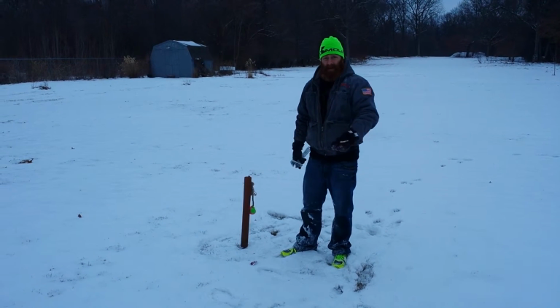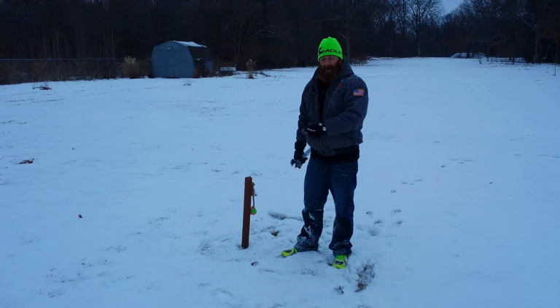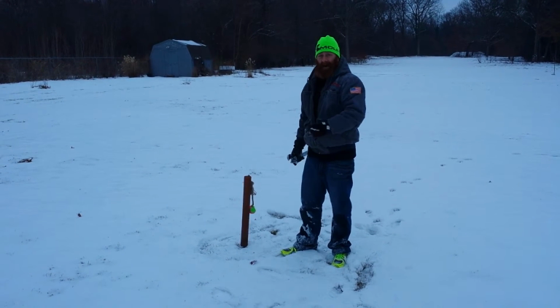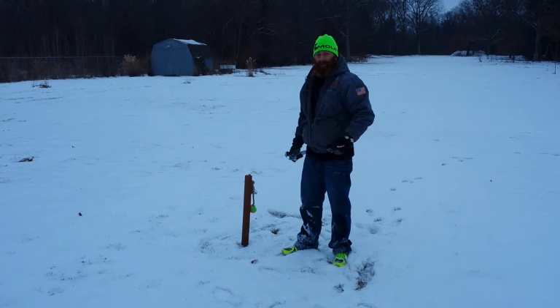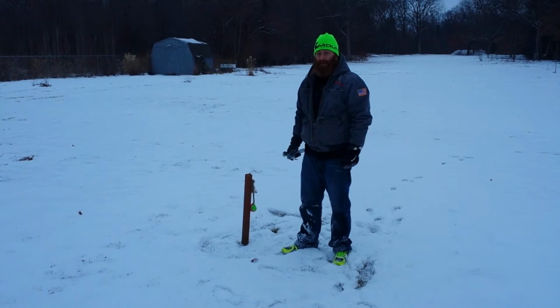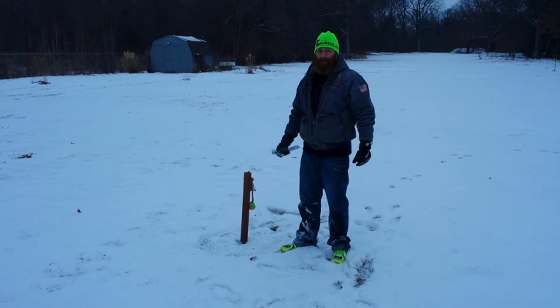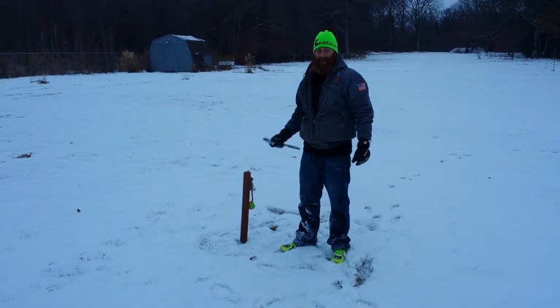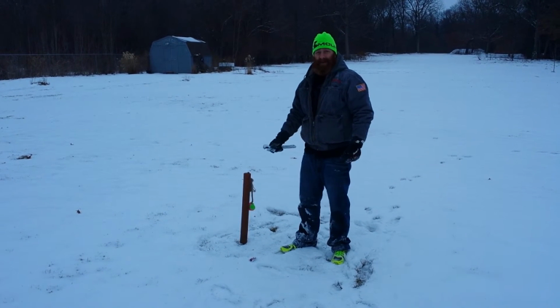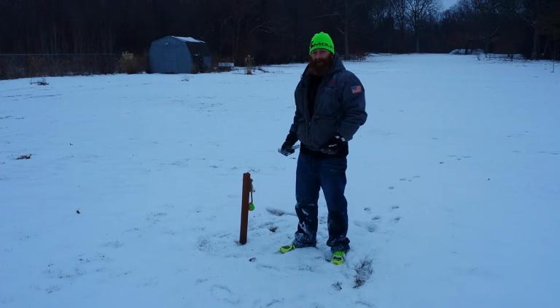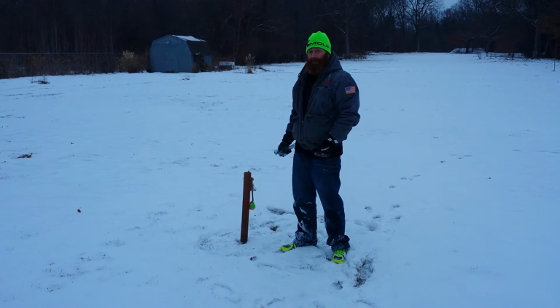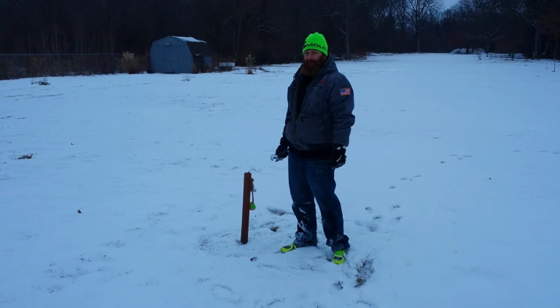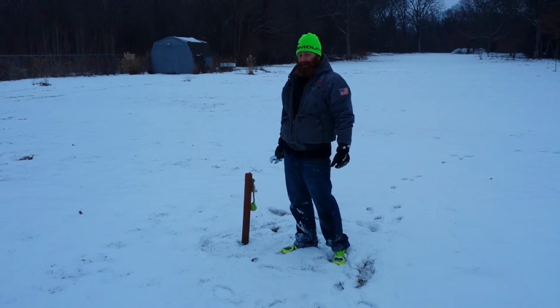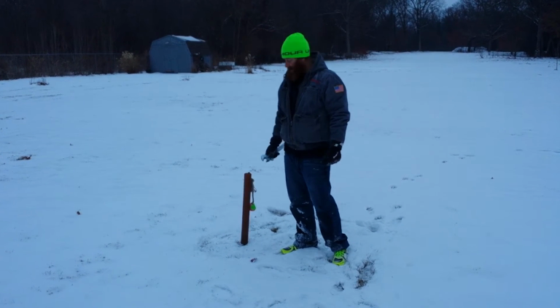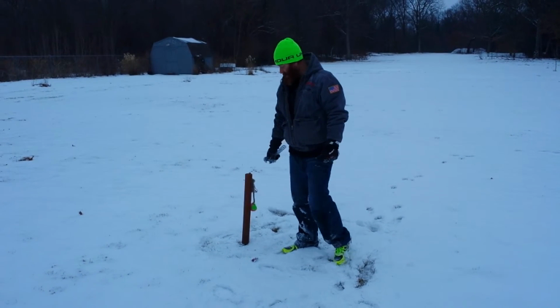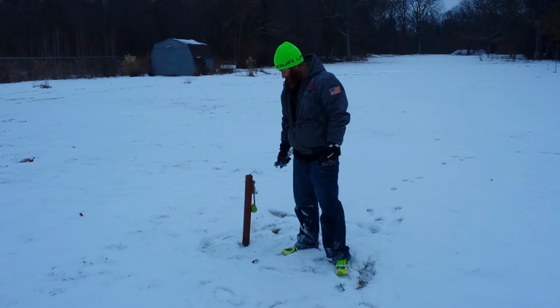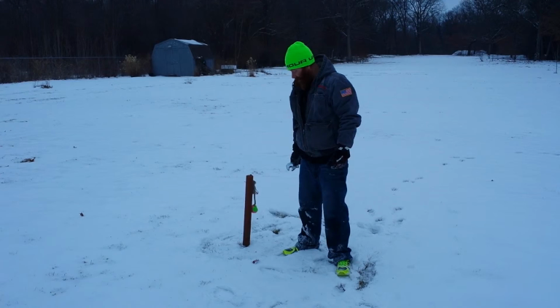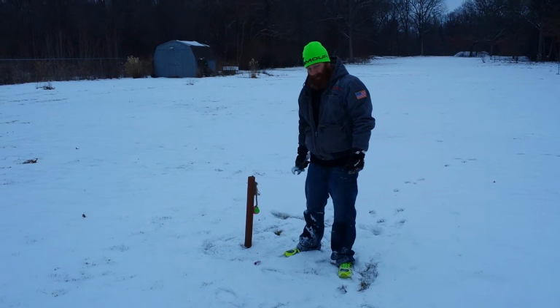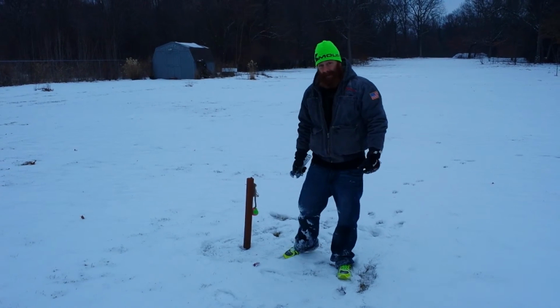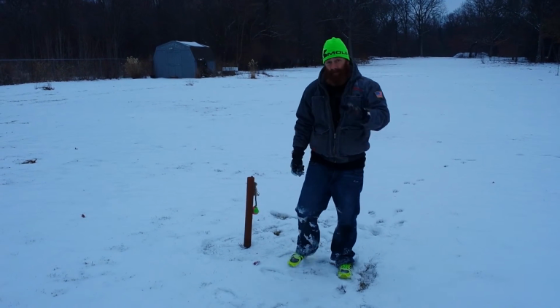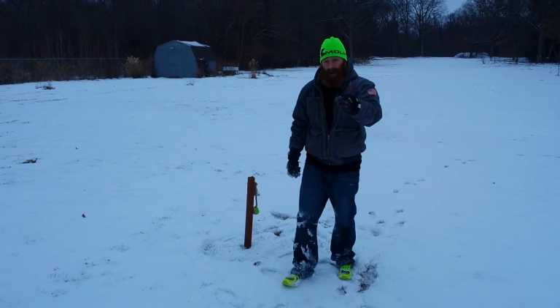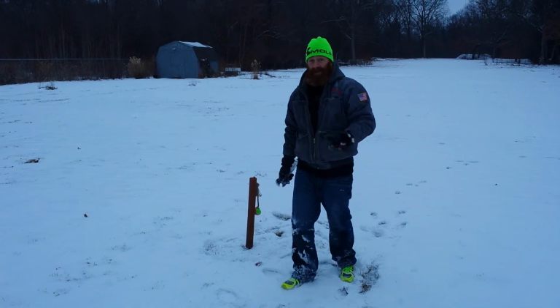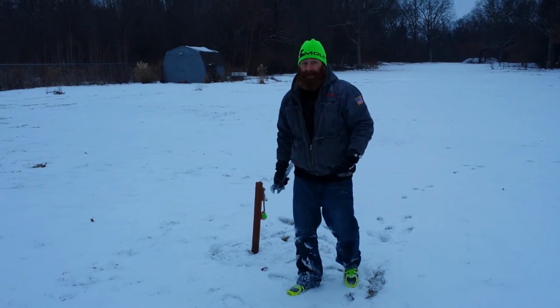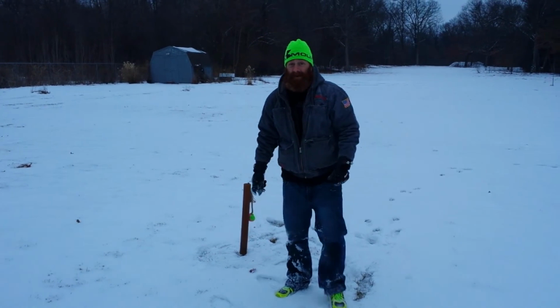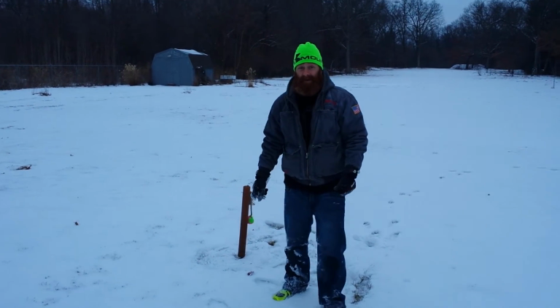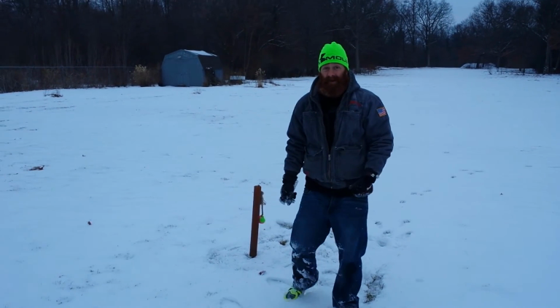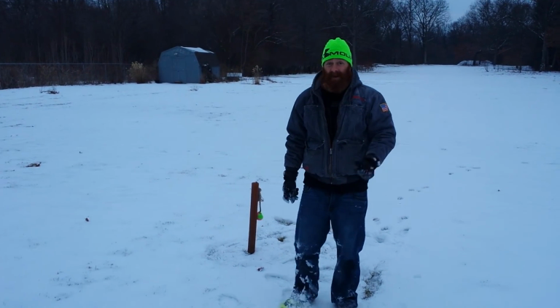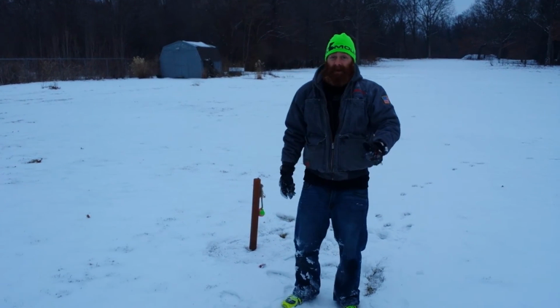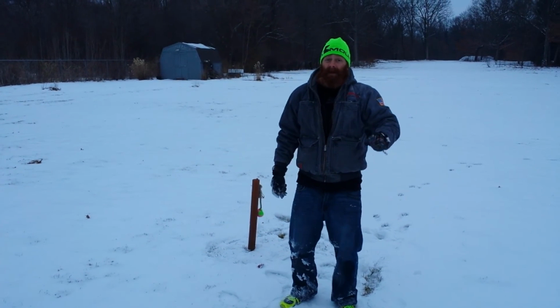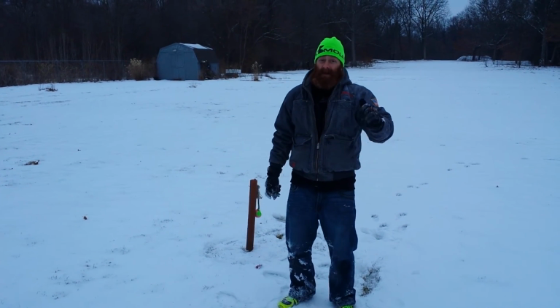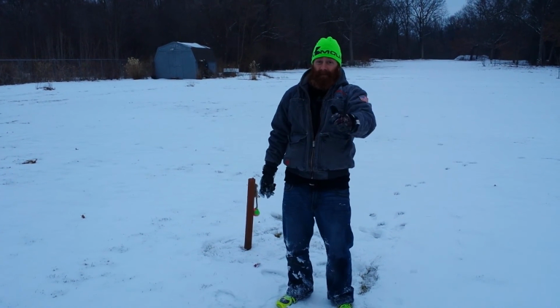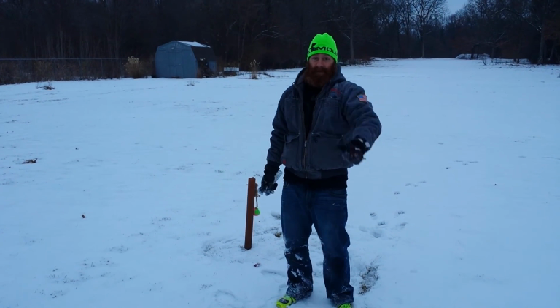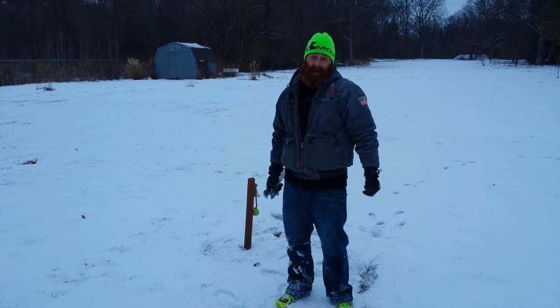All you have to do is the same thing in reverse. Thanks for watching, and have a good day.